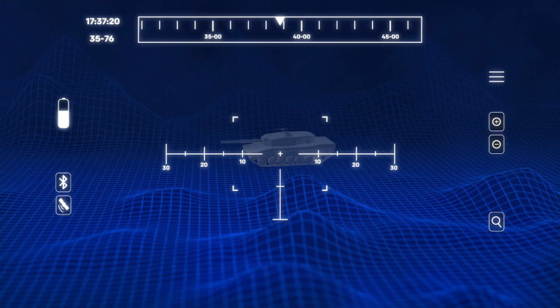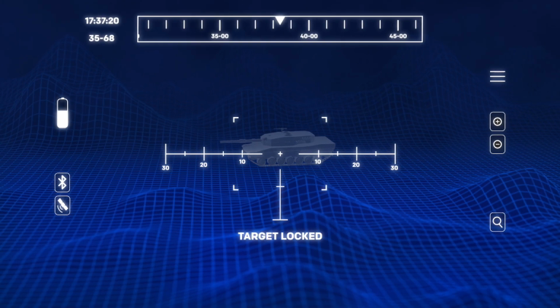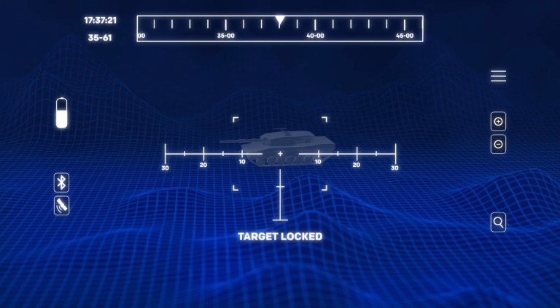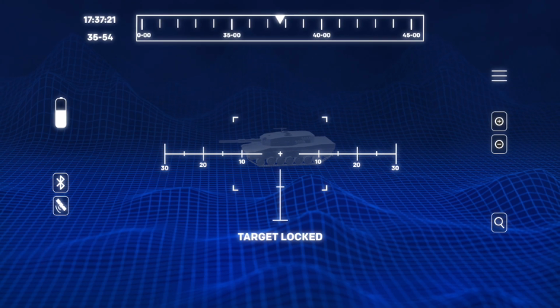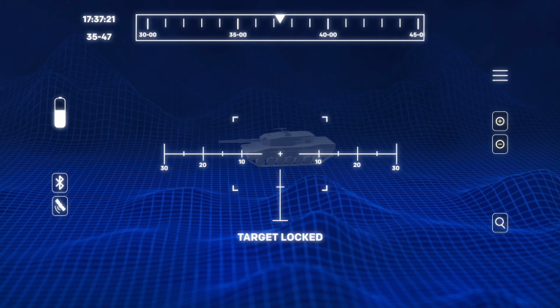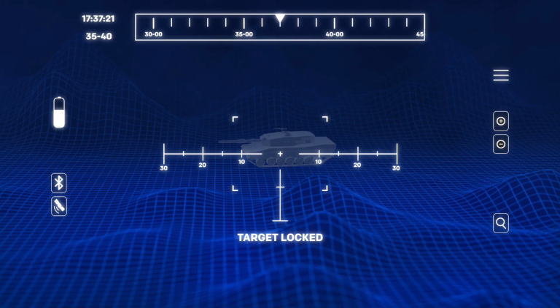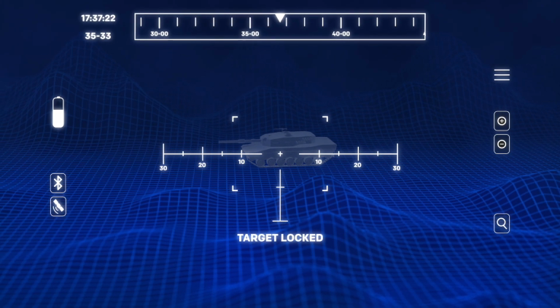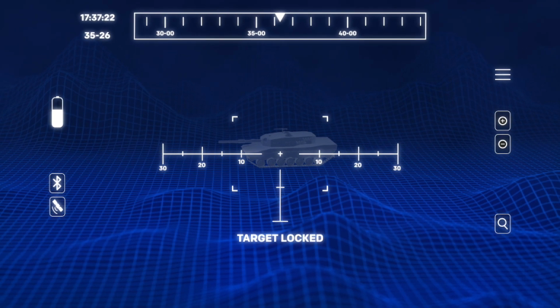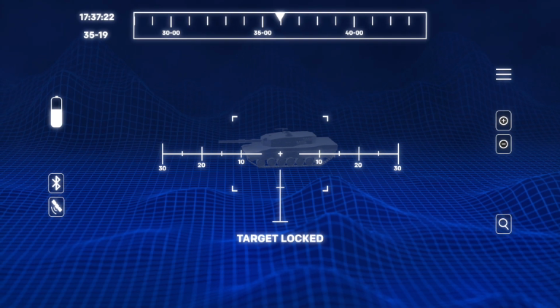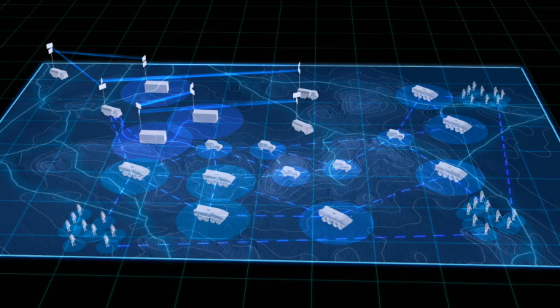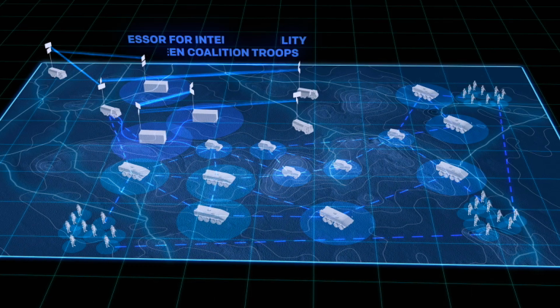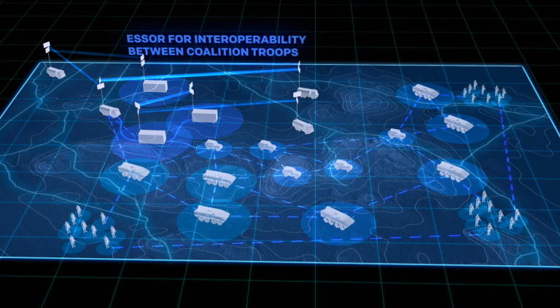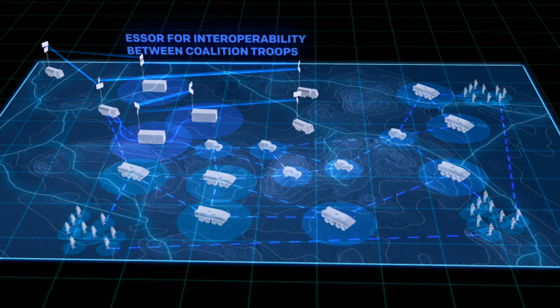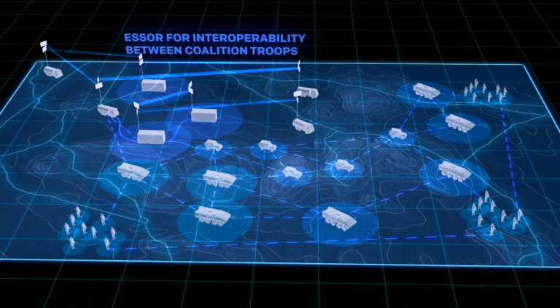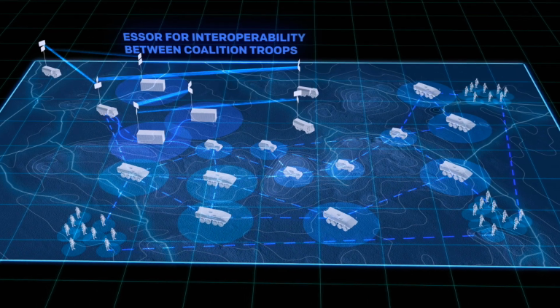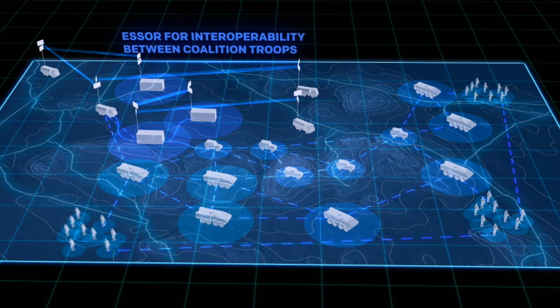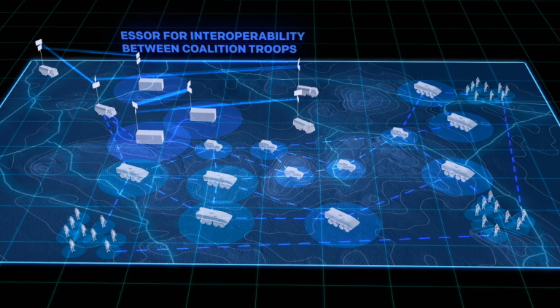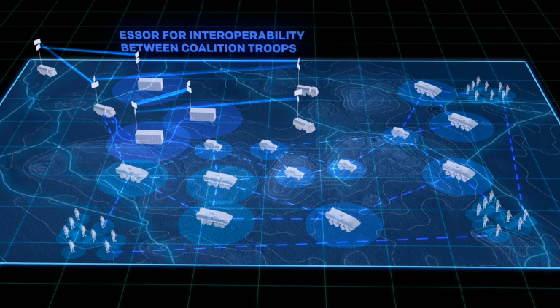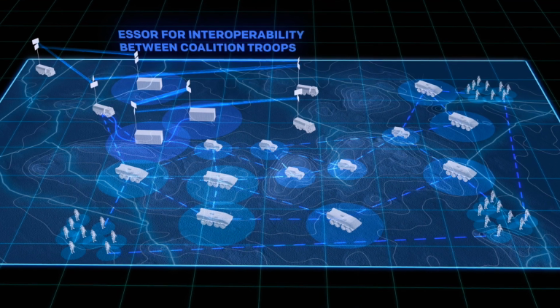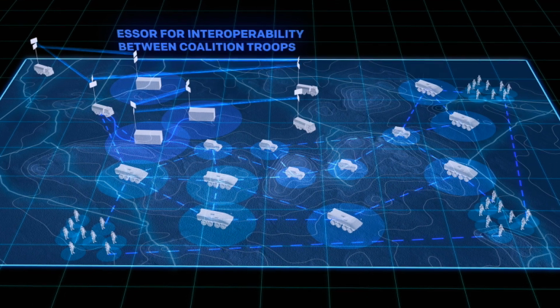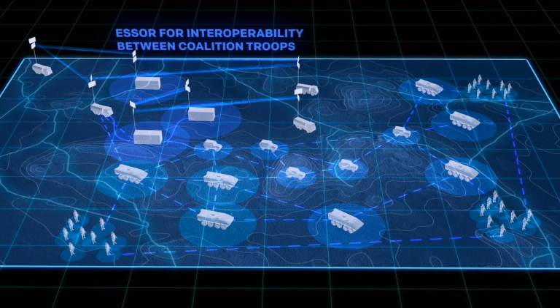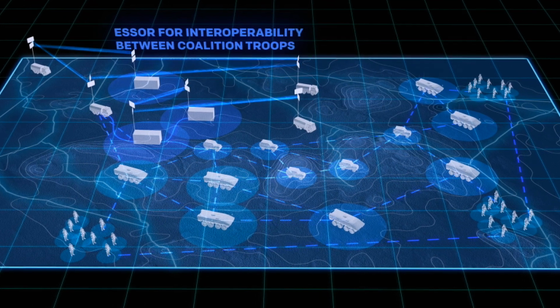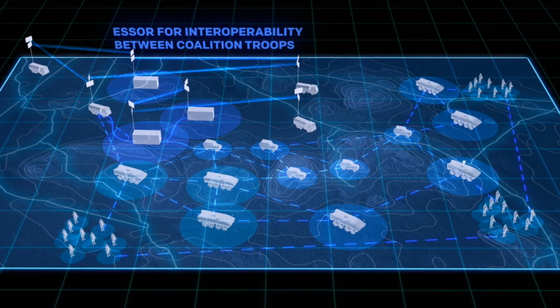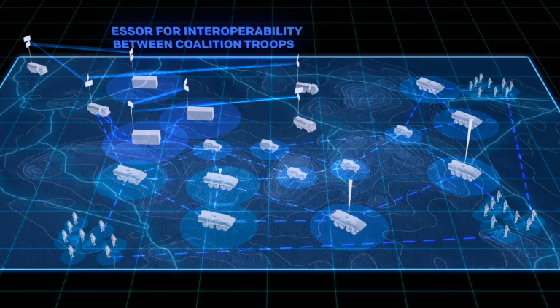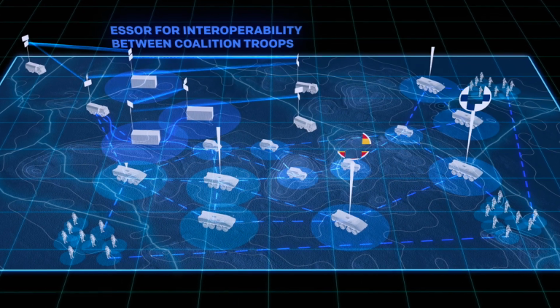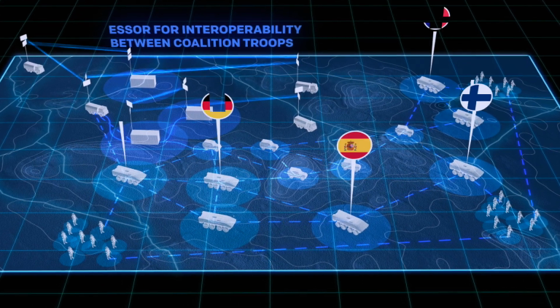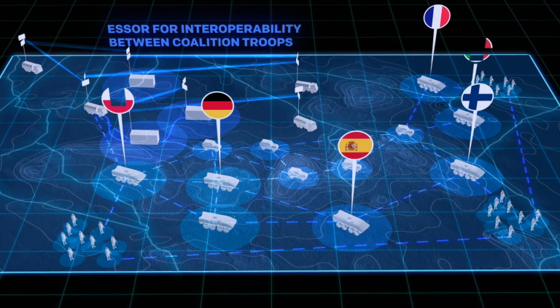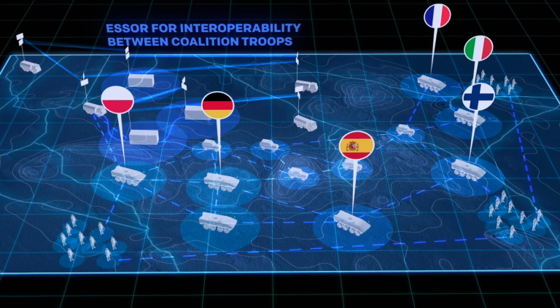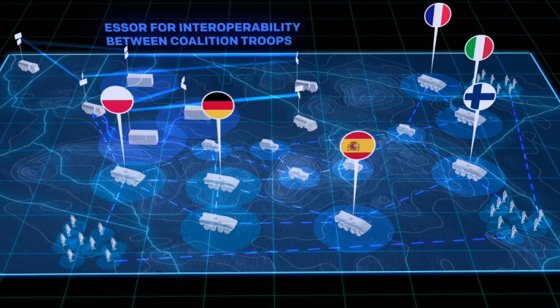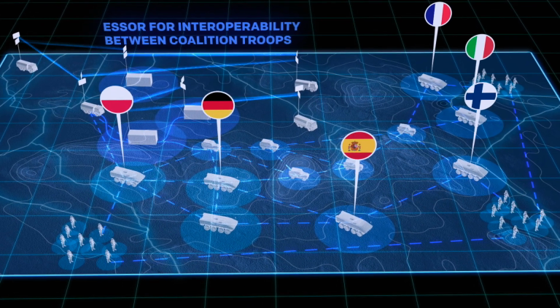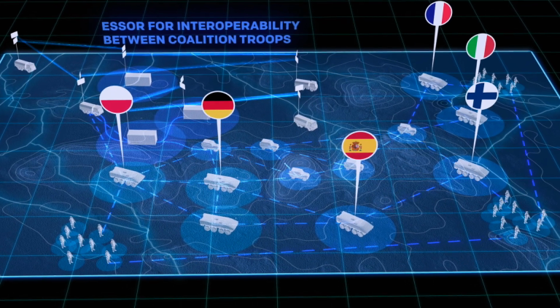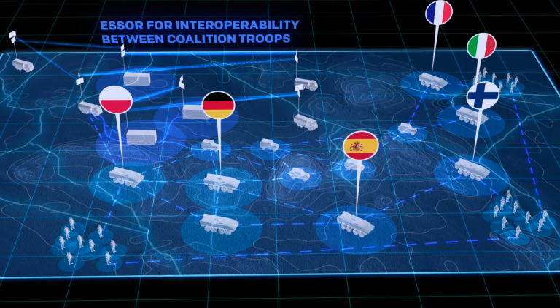In international operations, data can be transmitted from national troops to international coalition troops with SR waveform.